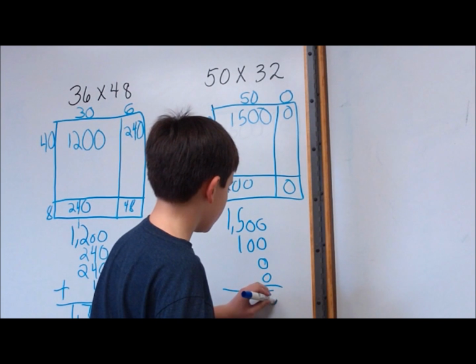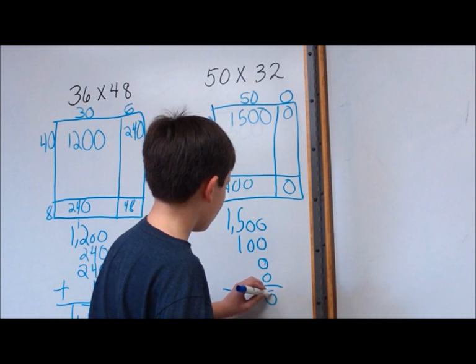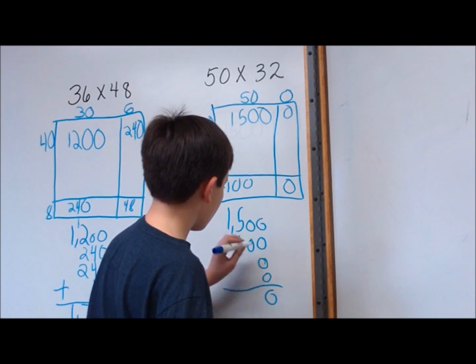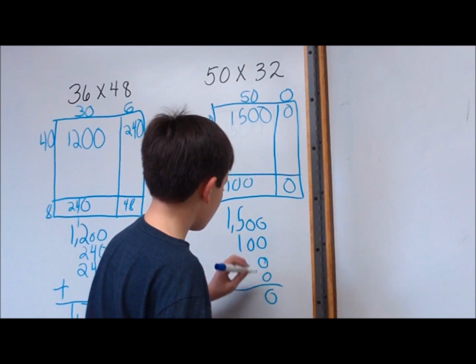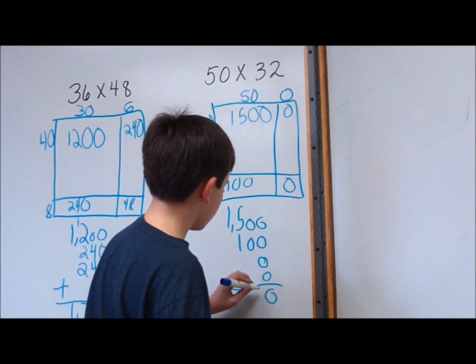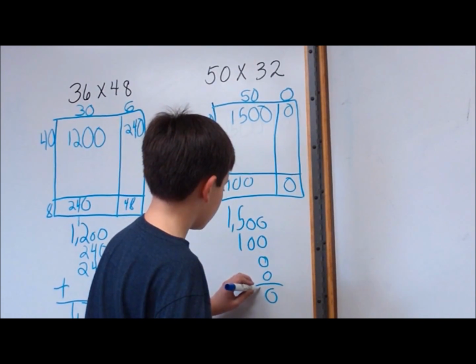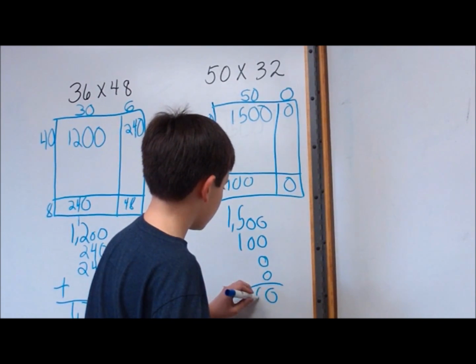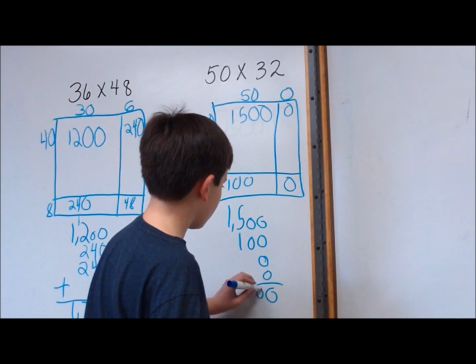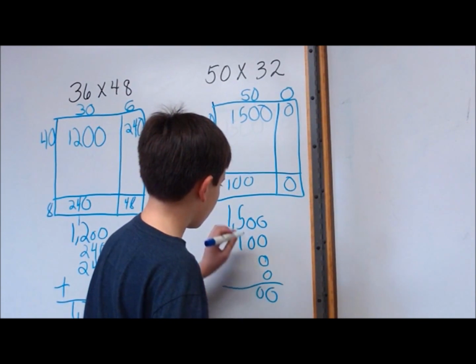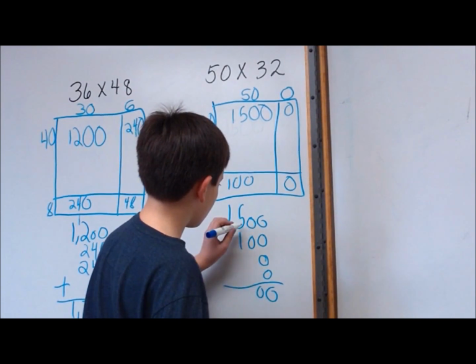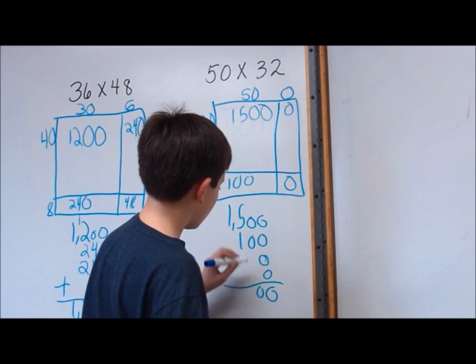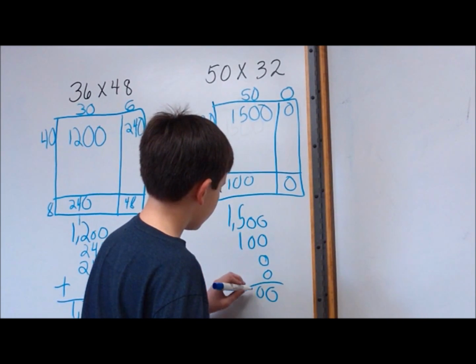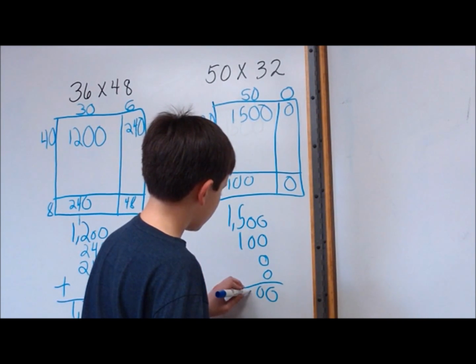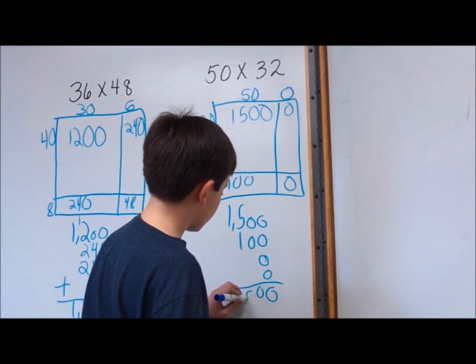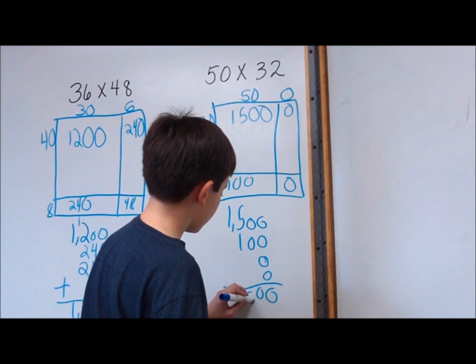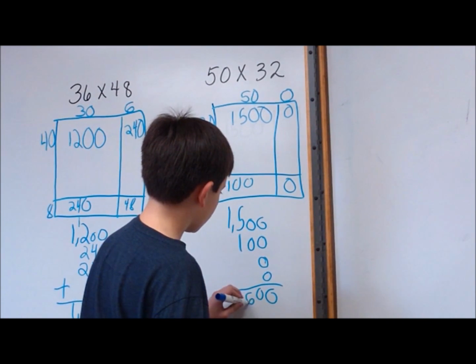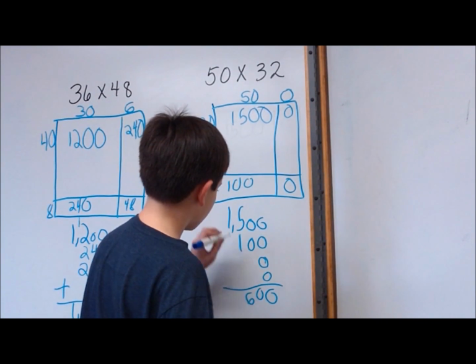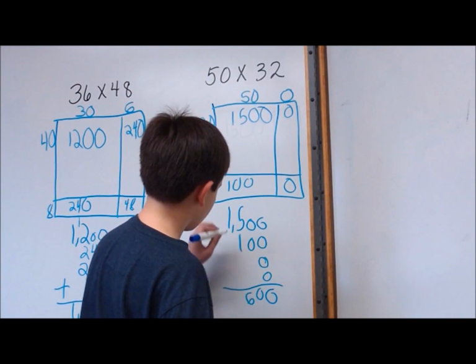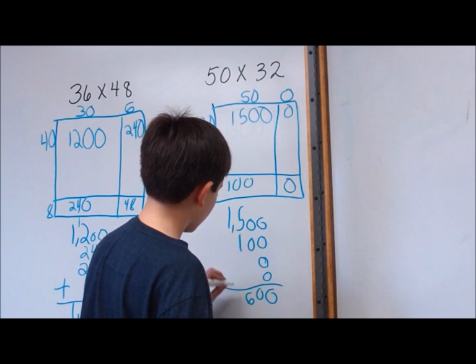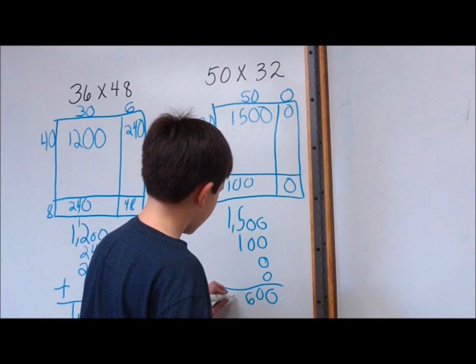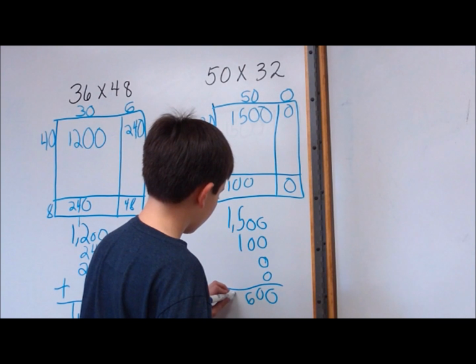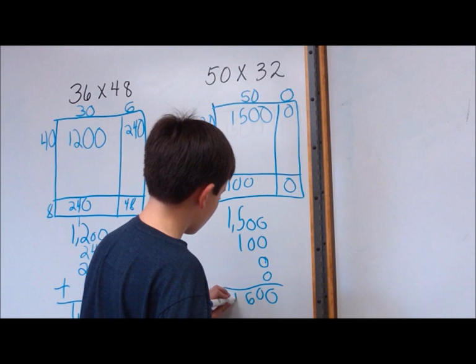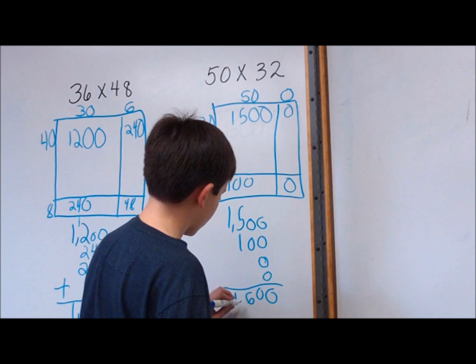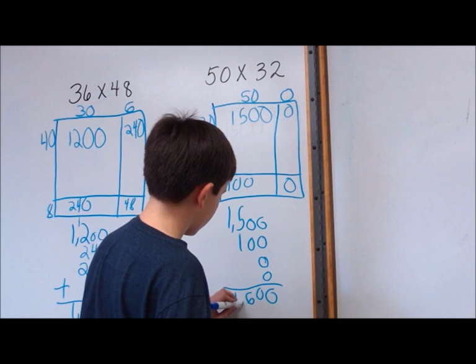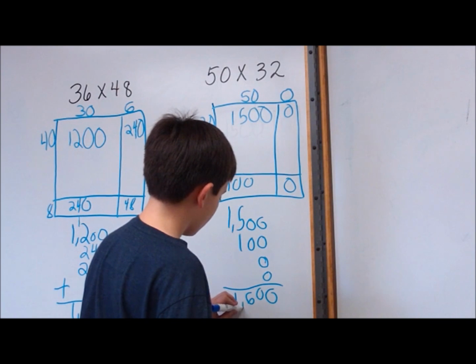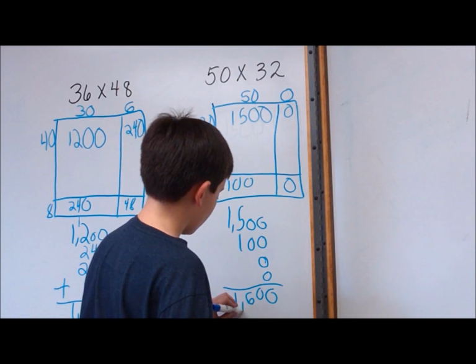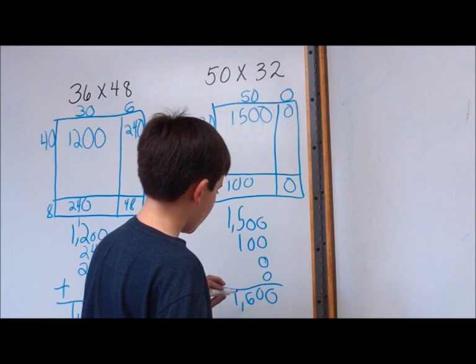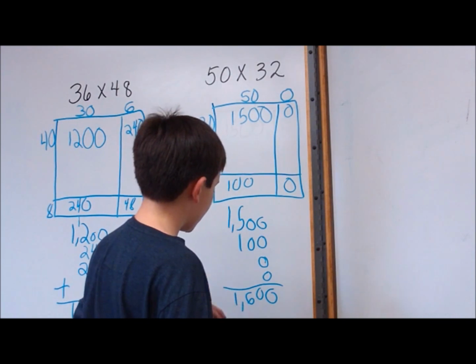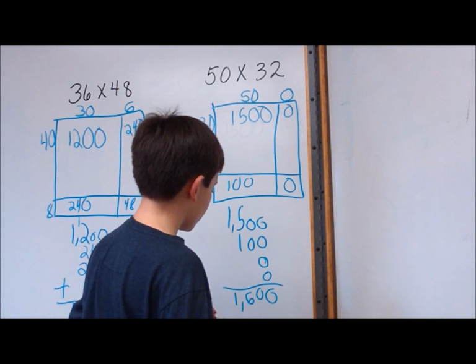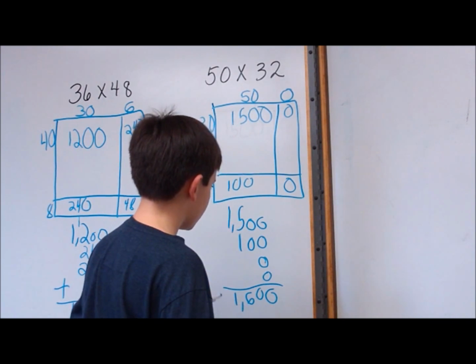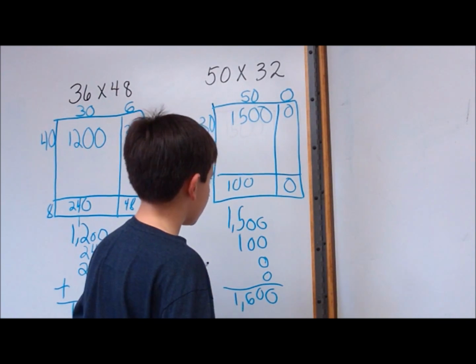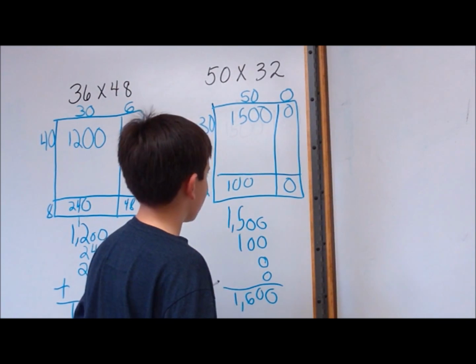0, 0, 0, 6, and bring down the 1. 1,600.